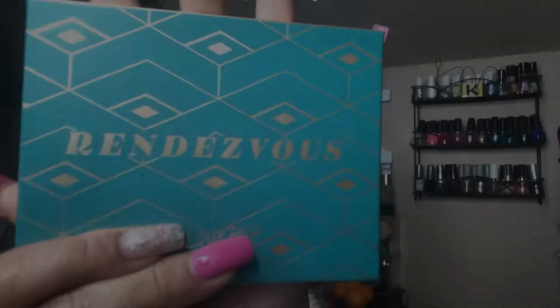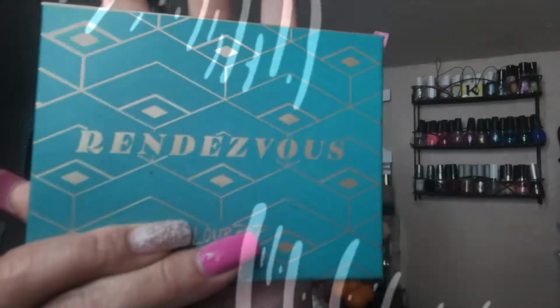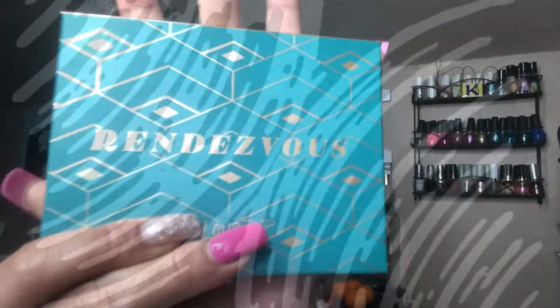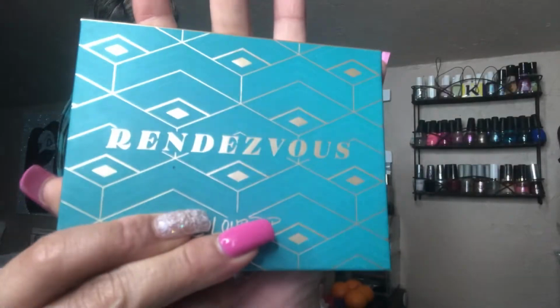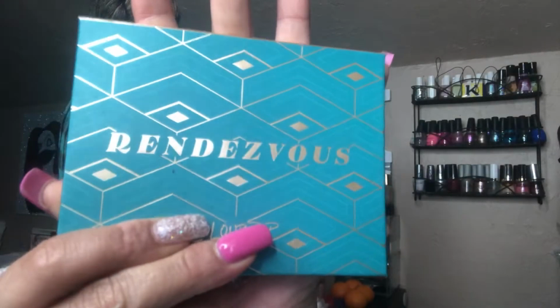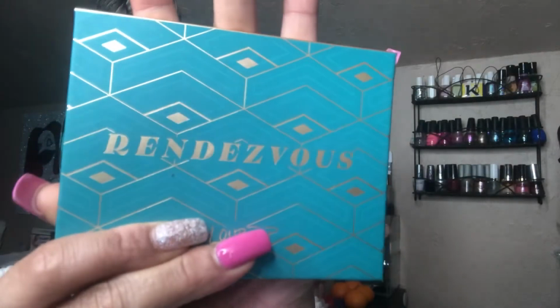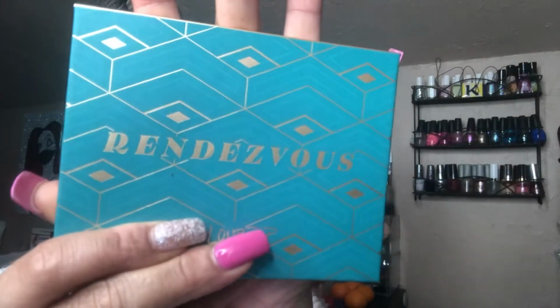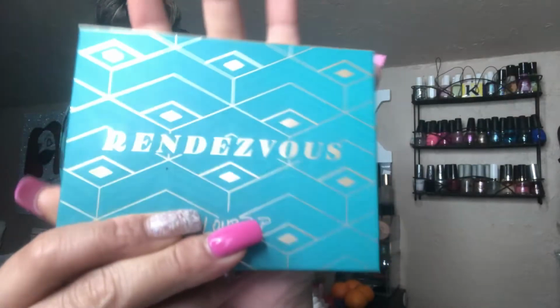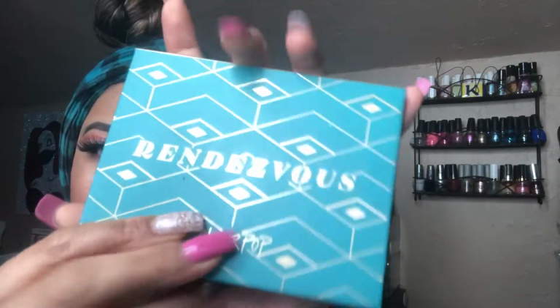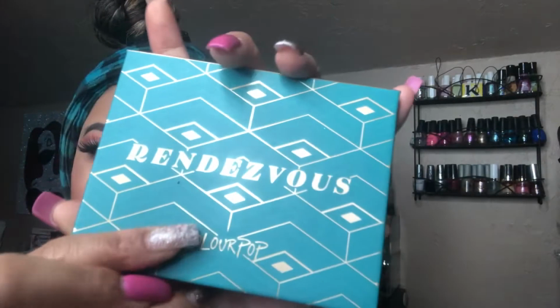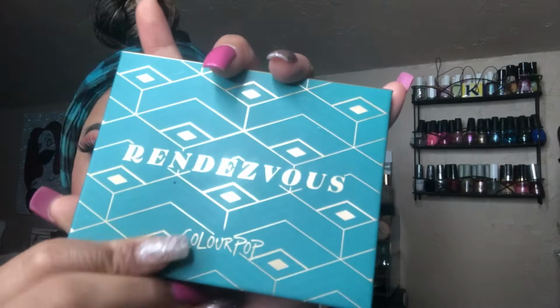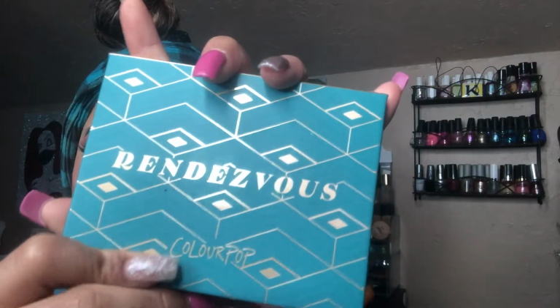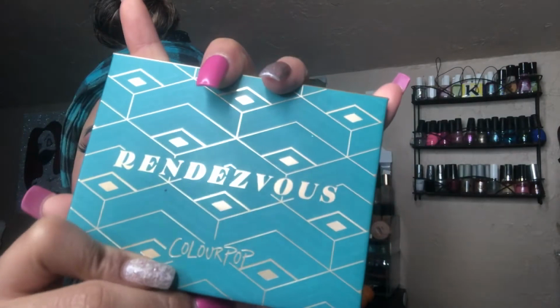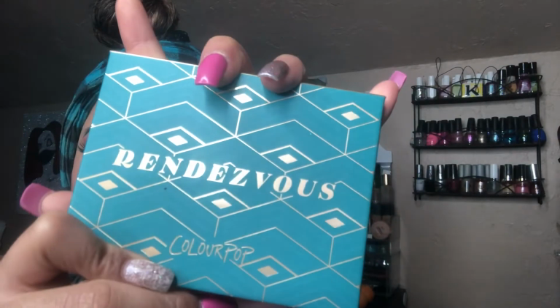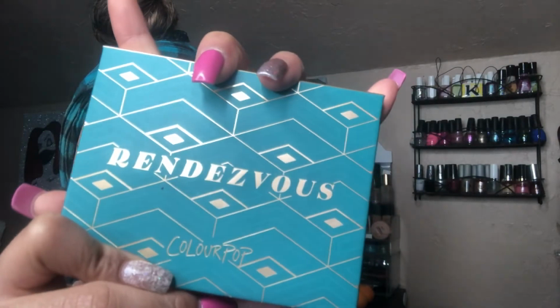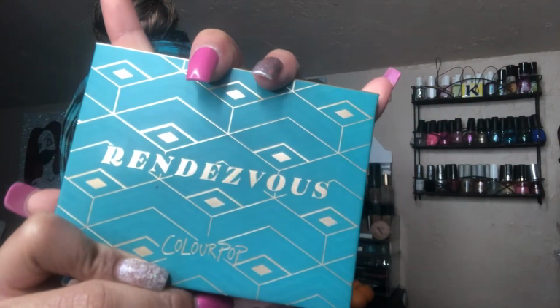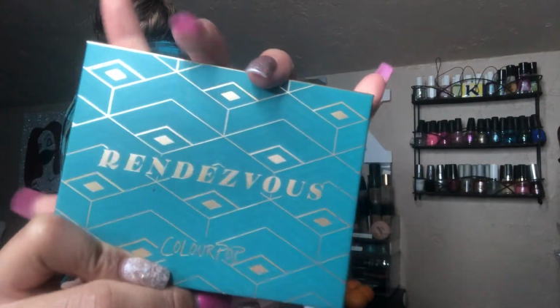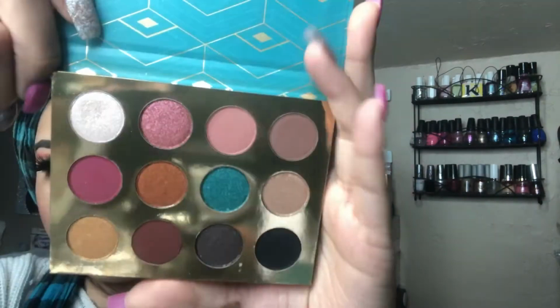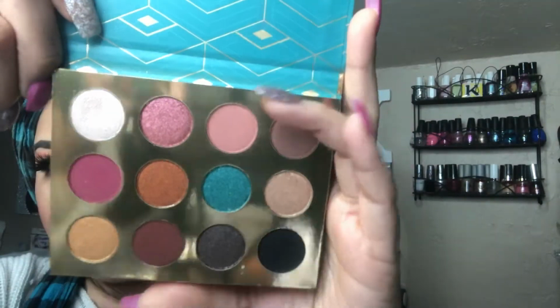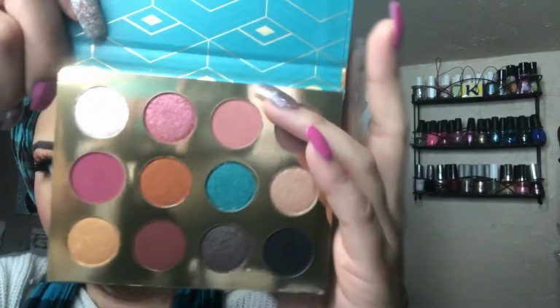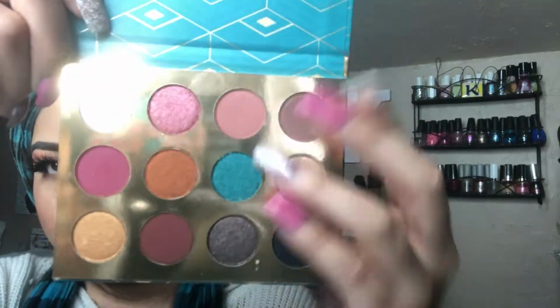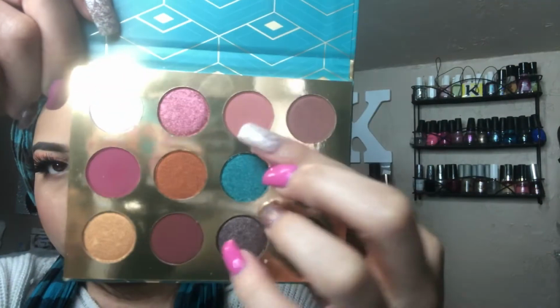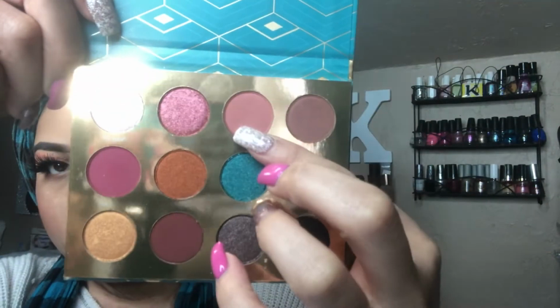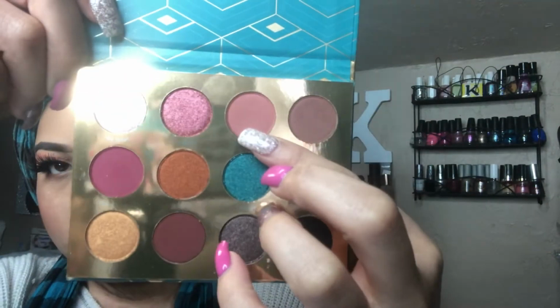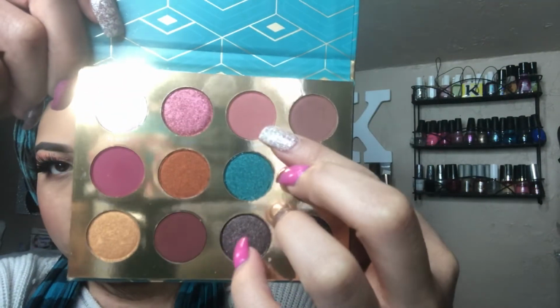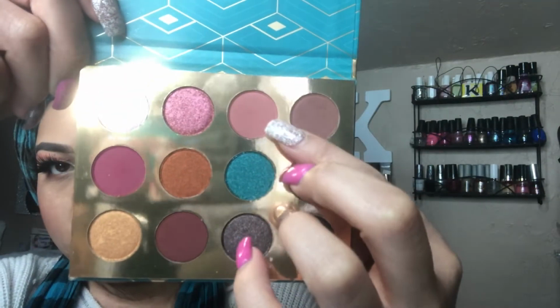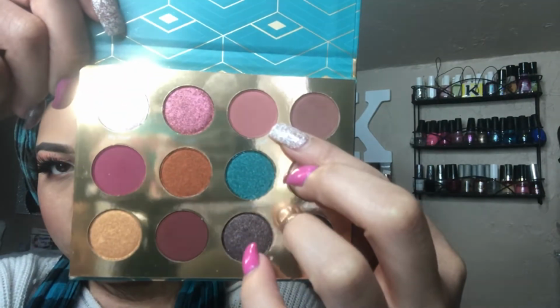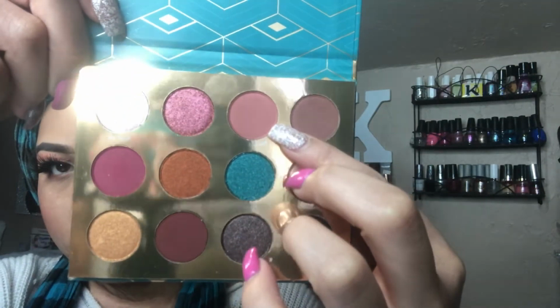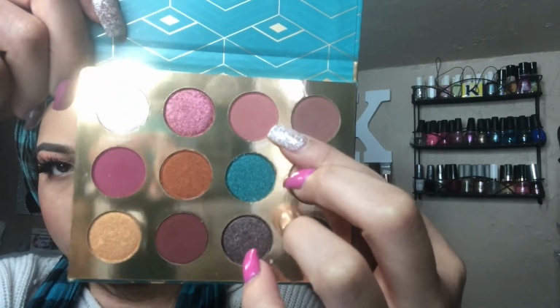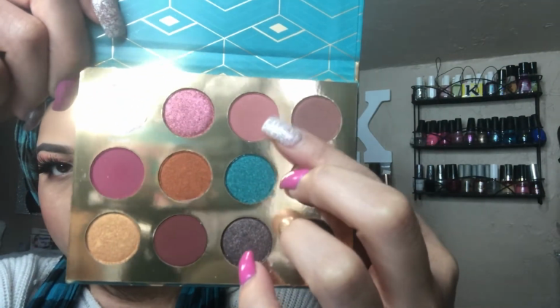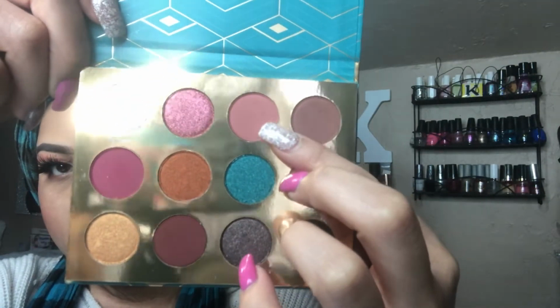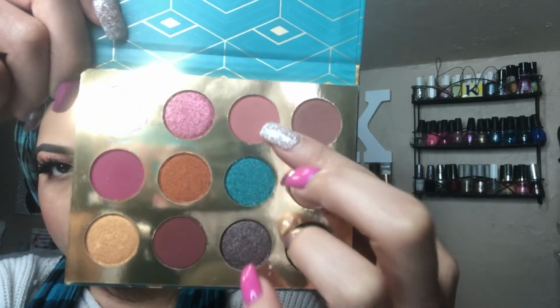Alright girlies, take out your Rendezvous palette and follow along with me to get this soft pink smoky eye glam look.